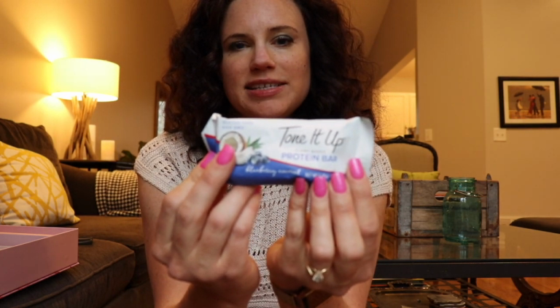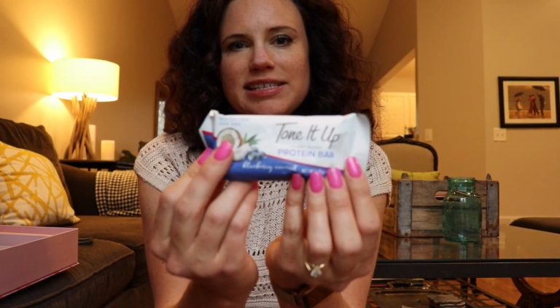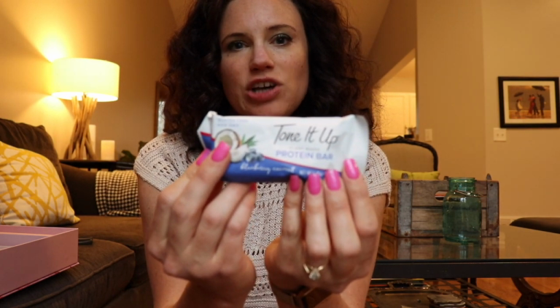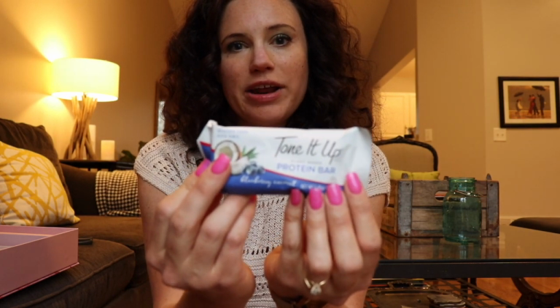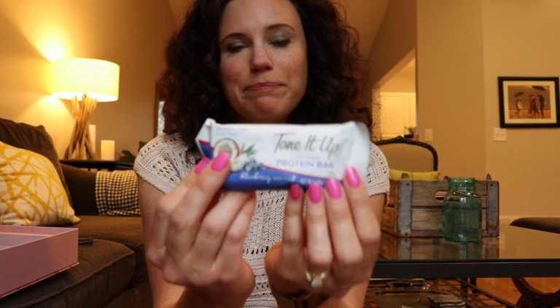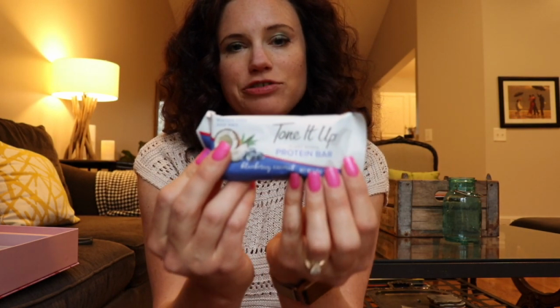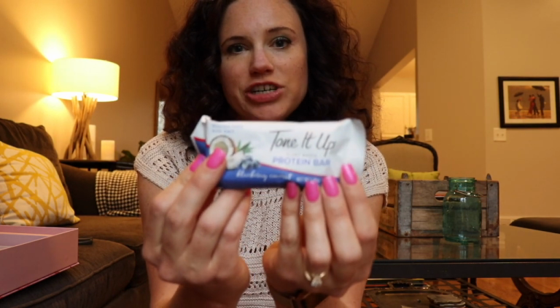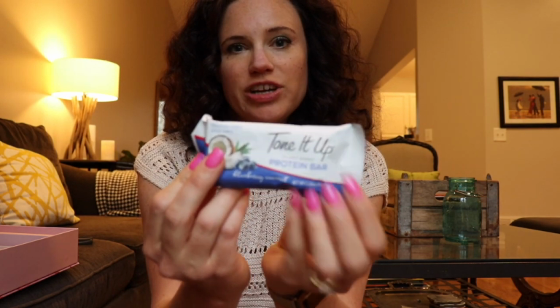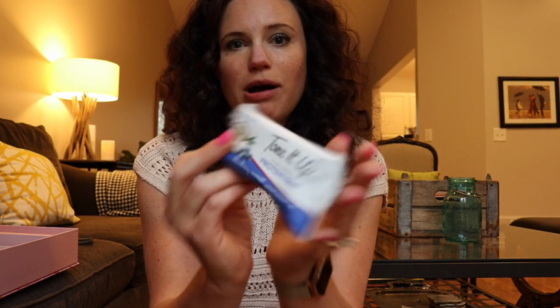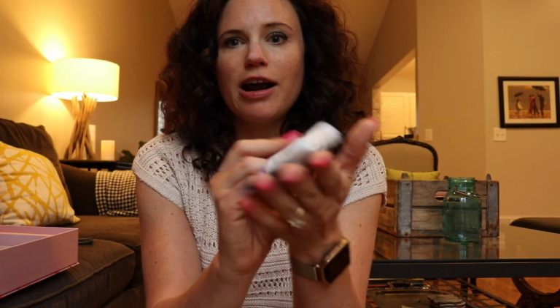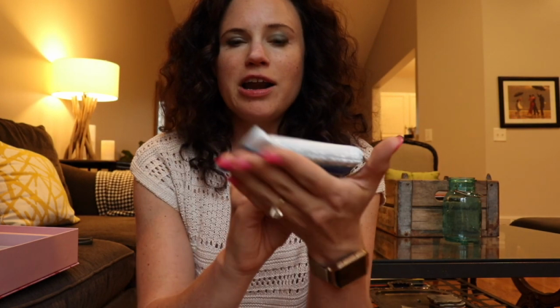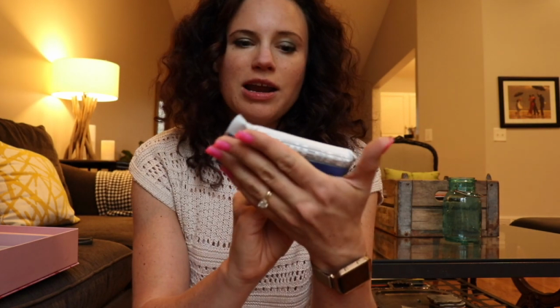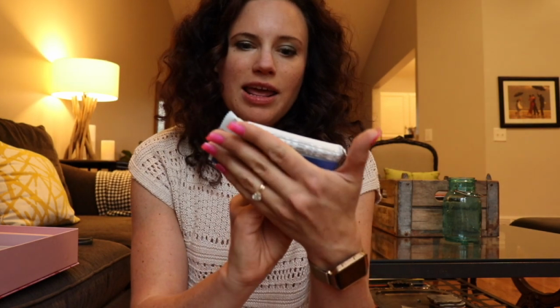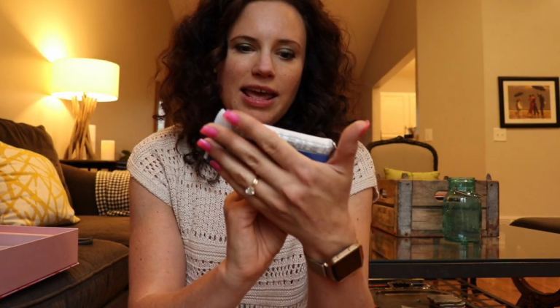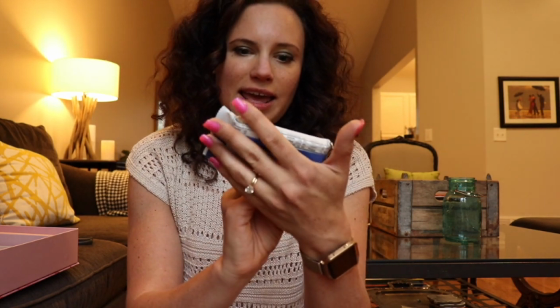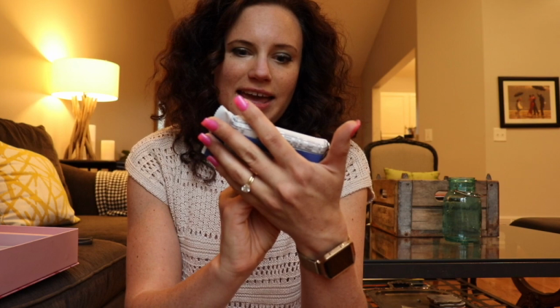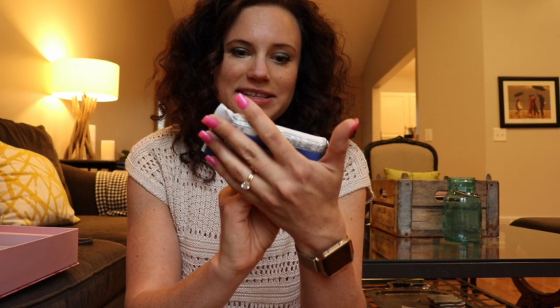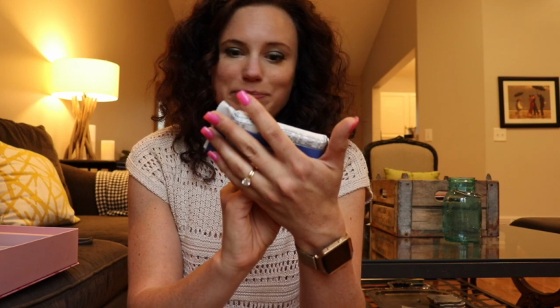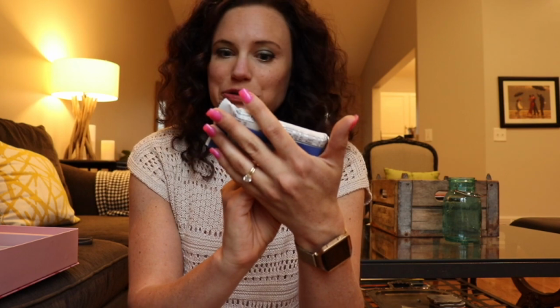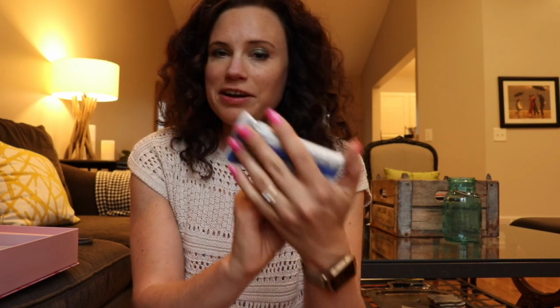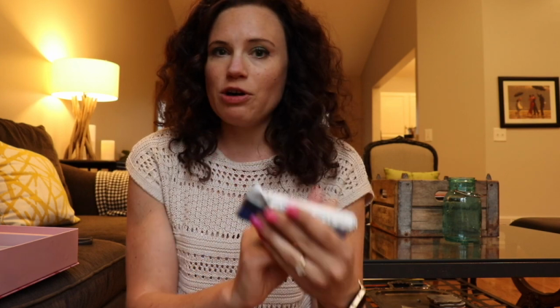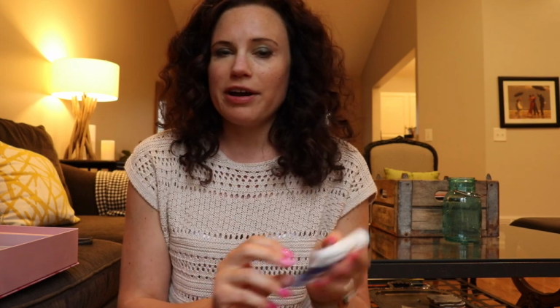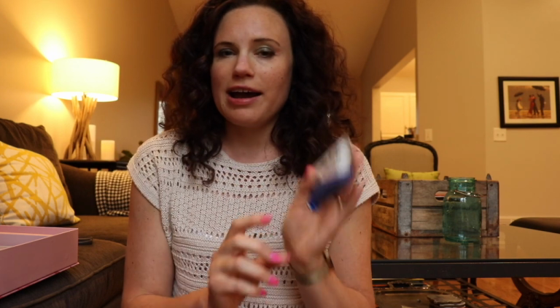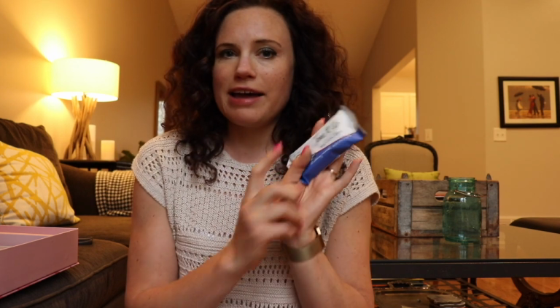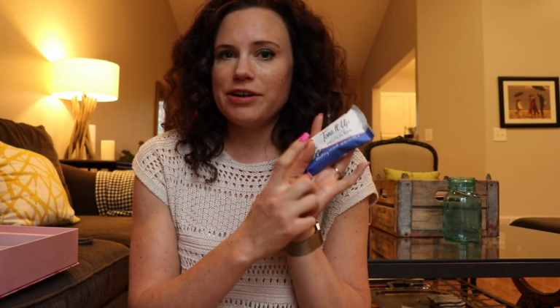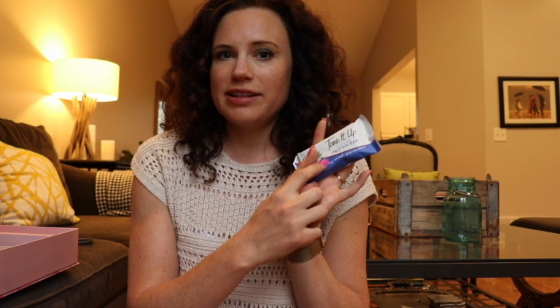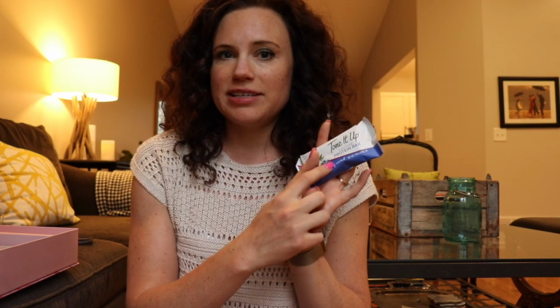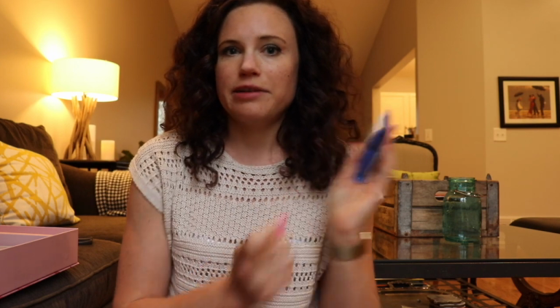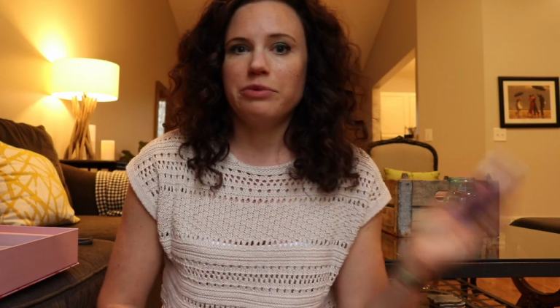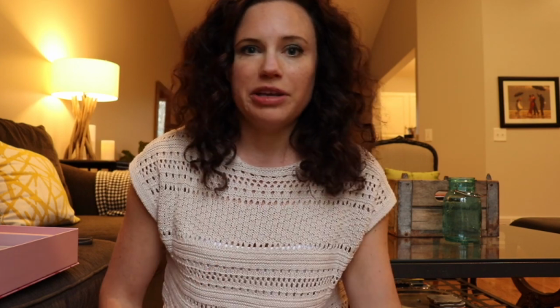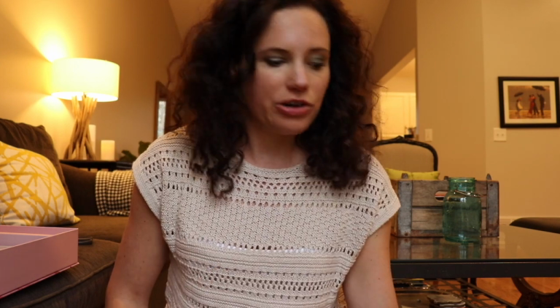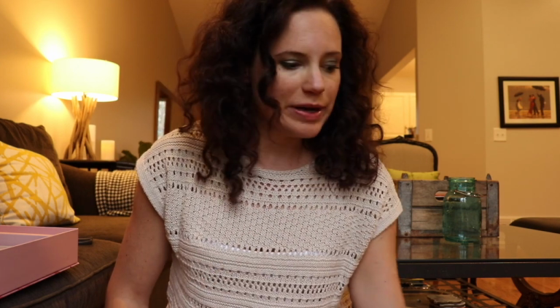This is the Tone It Up Nutrition Bar, and it's blueberry coconut. I've heard that these are really good.